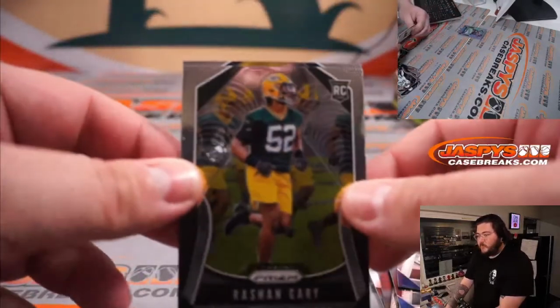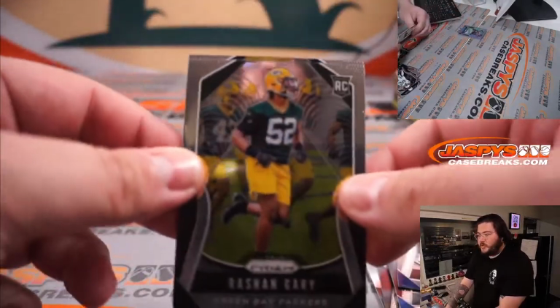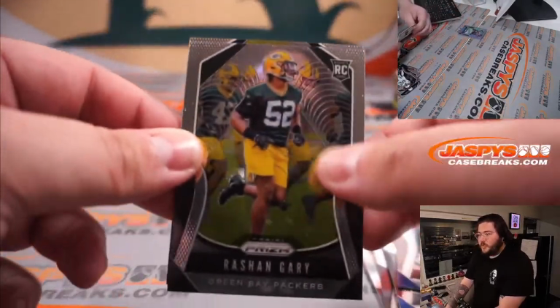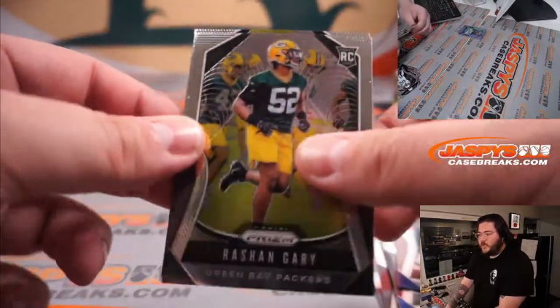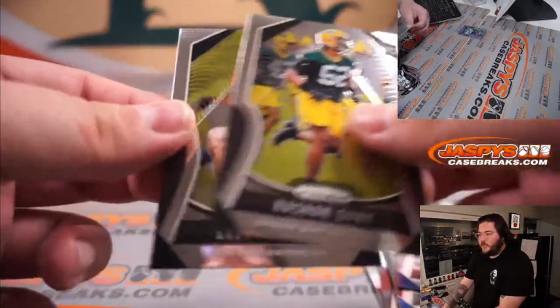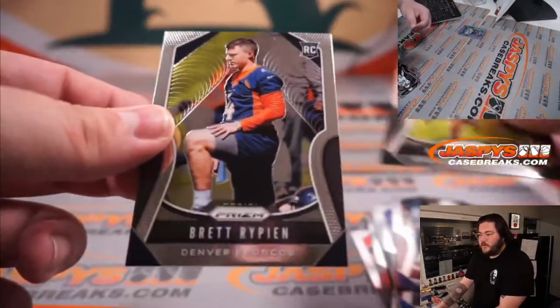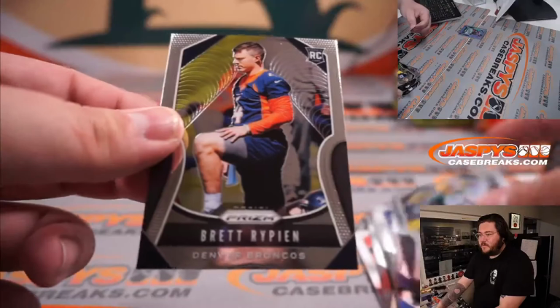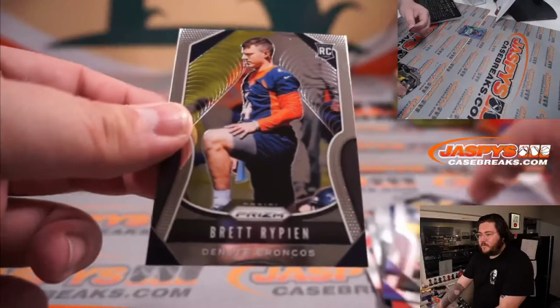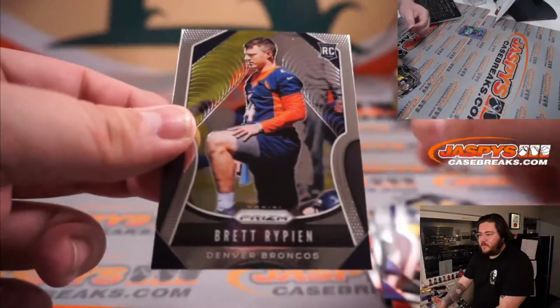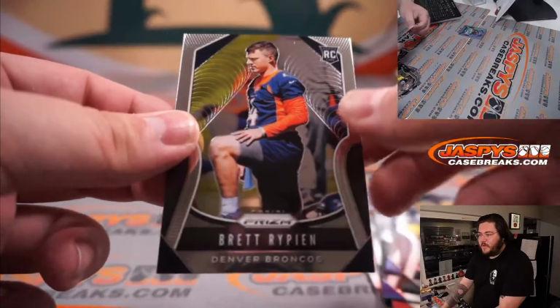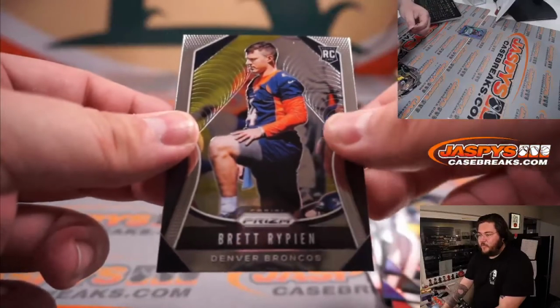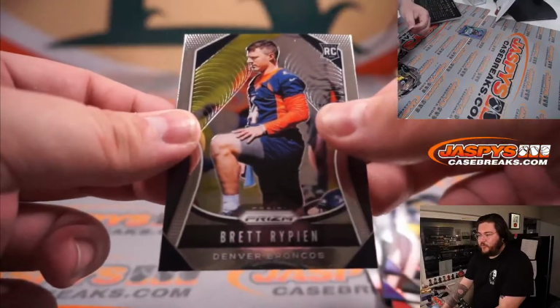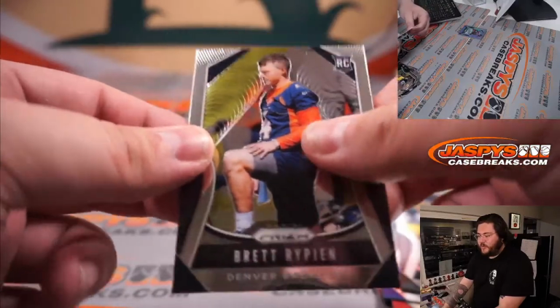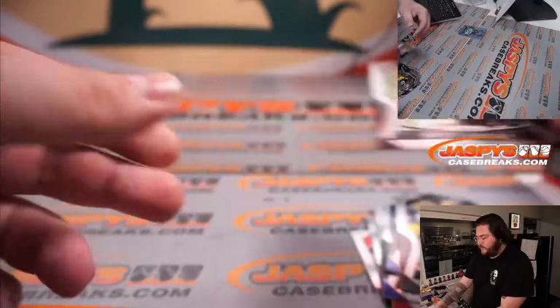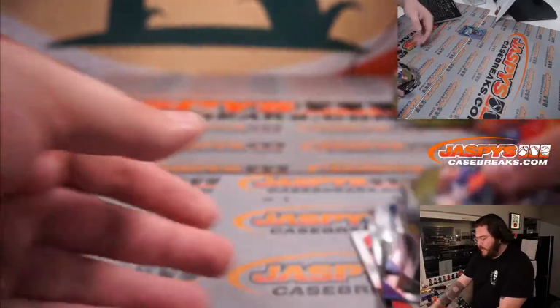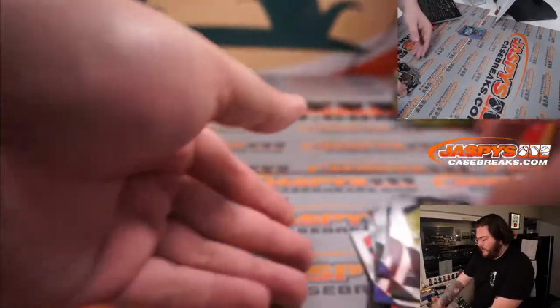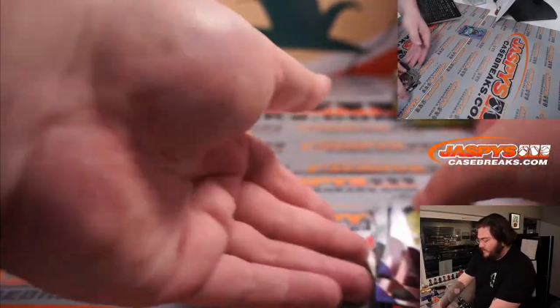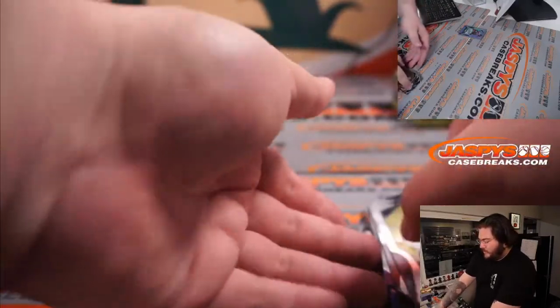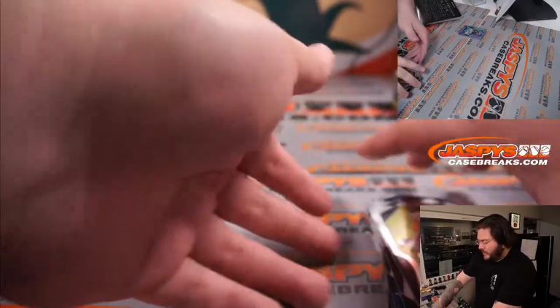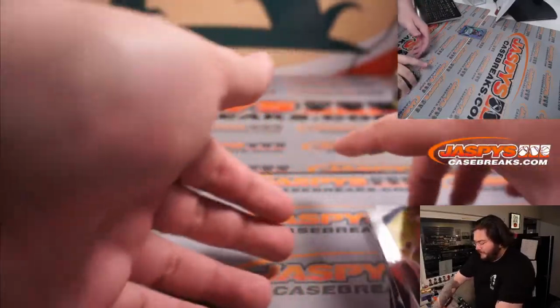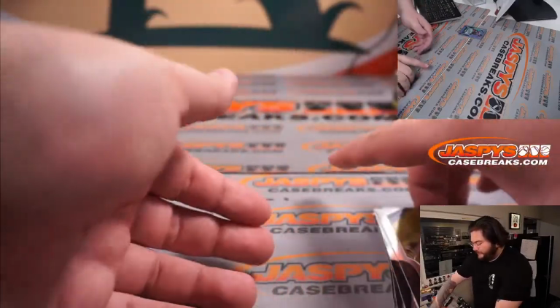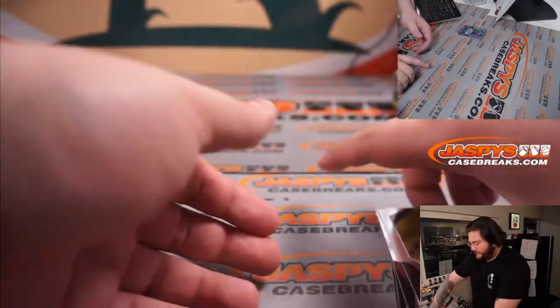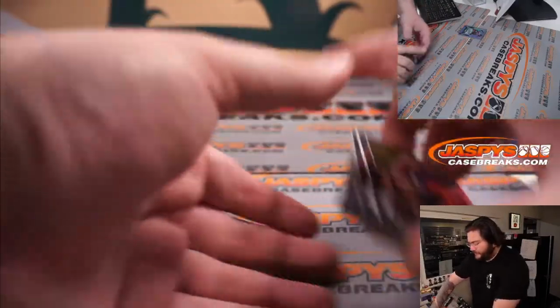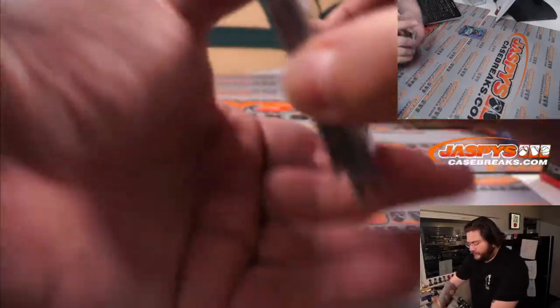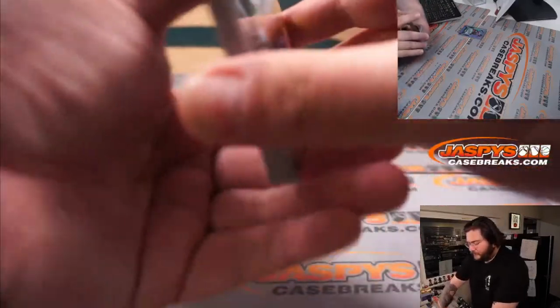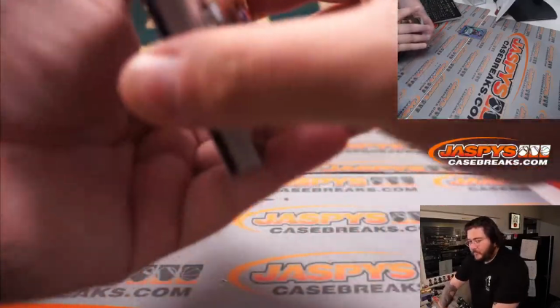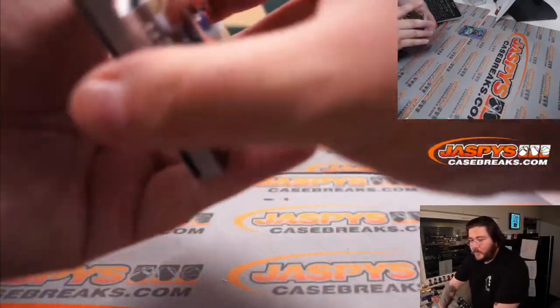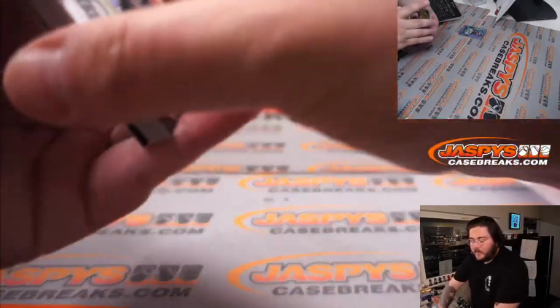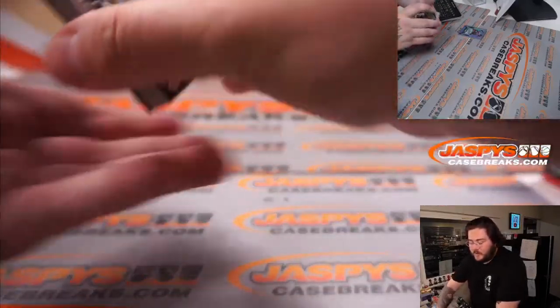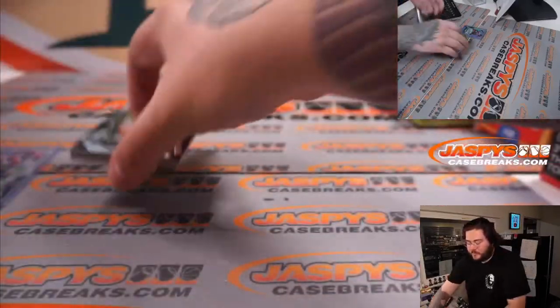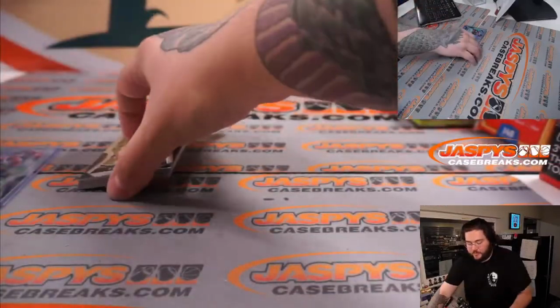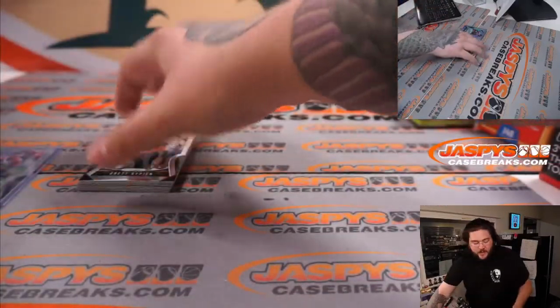Rashawn Gary and Brett Riken. All right, that was our pack.